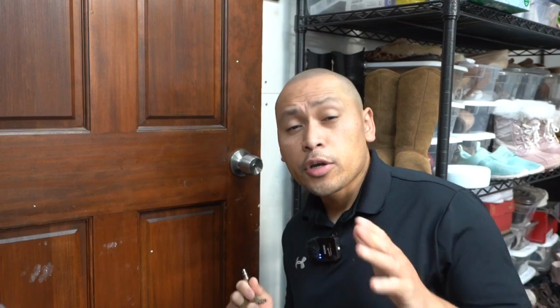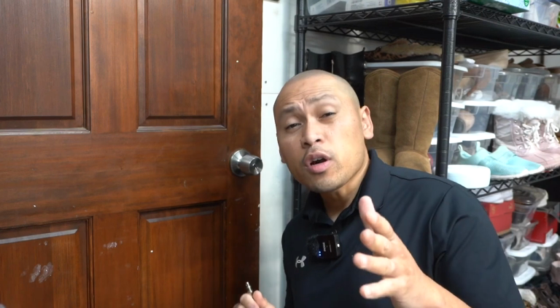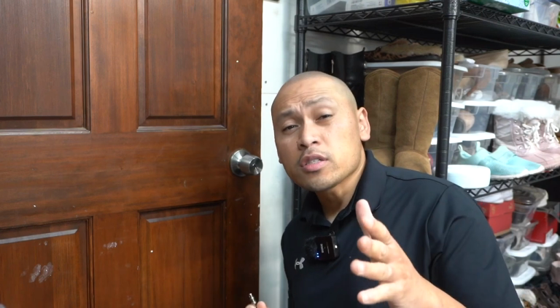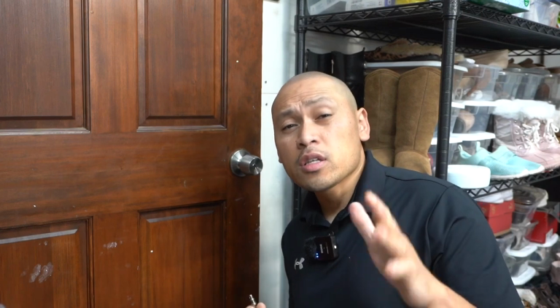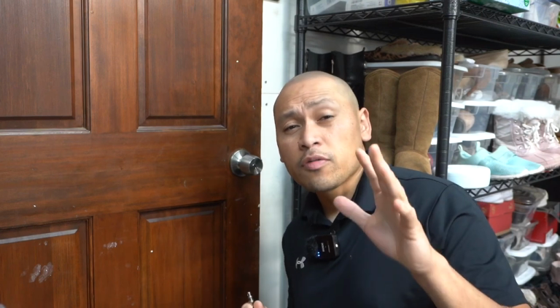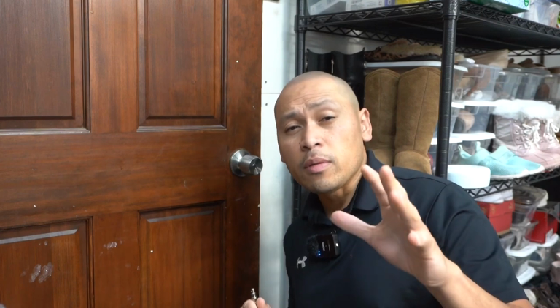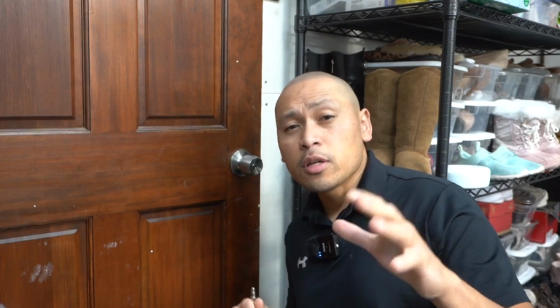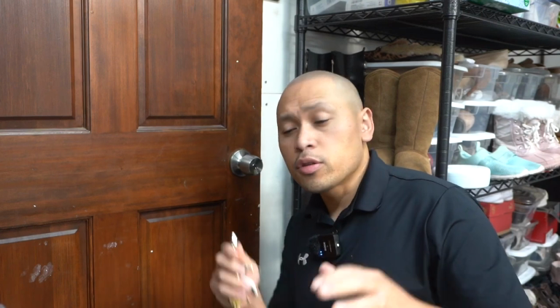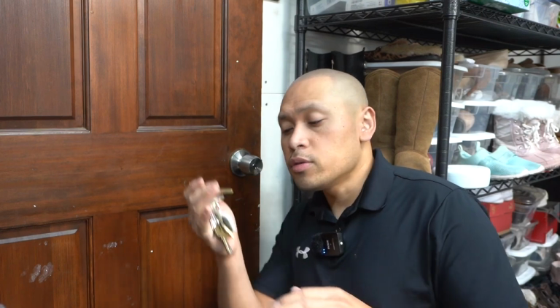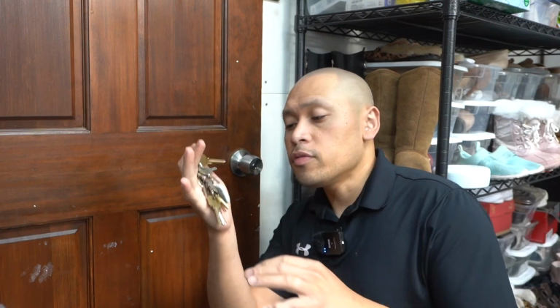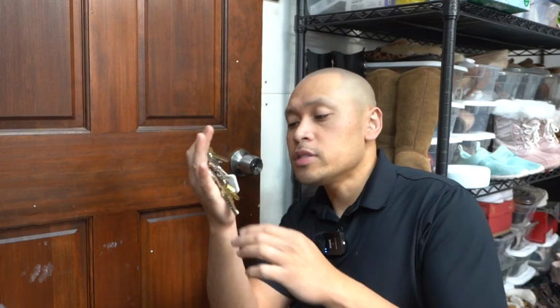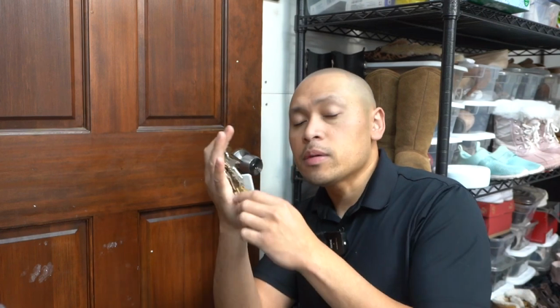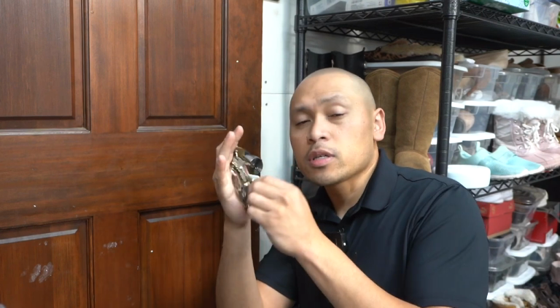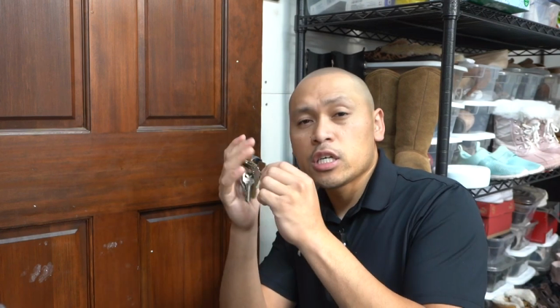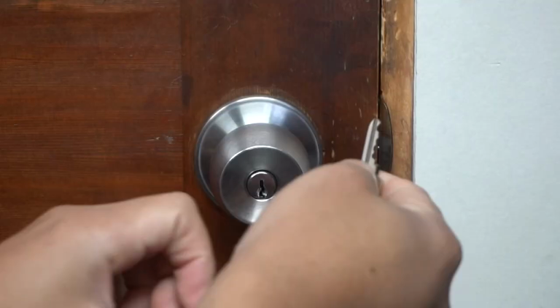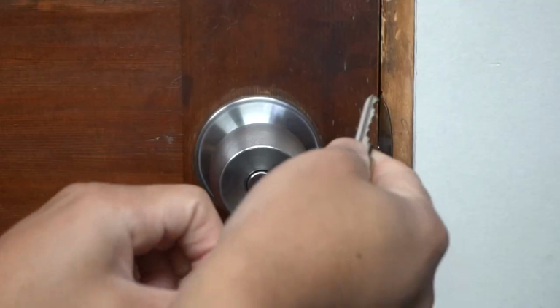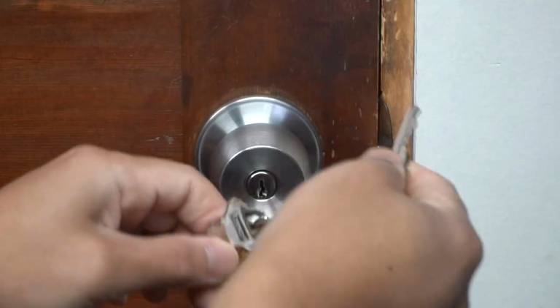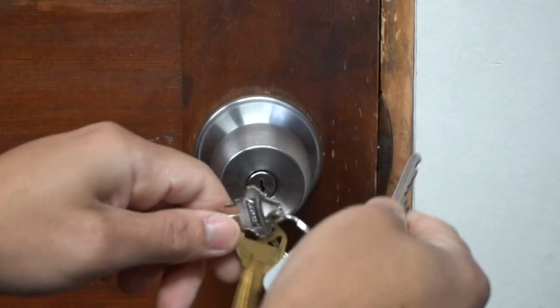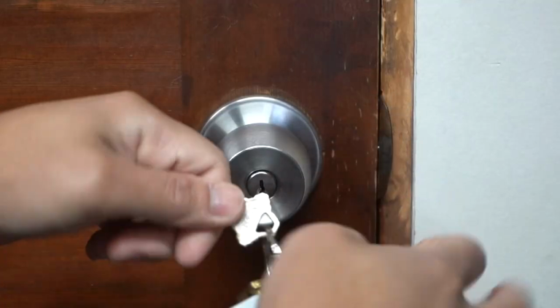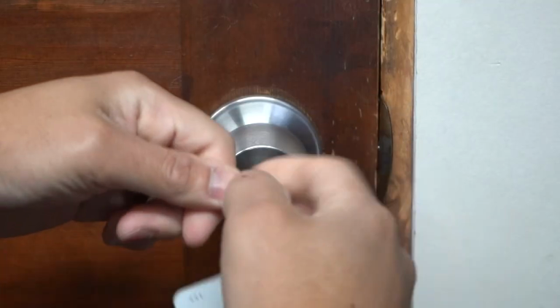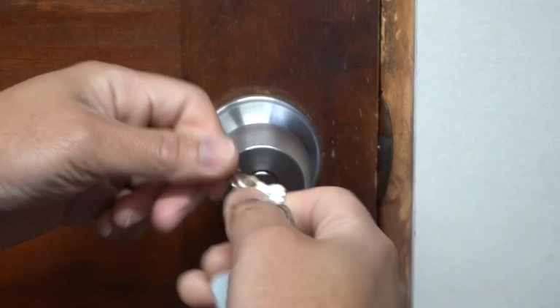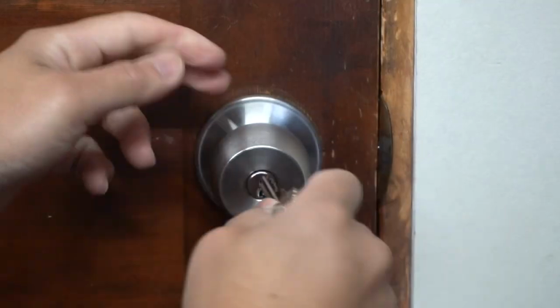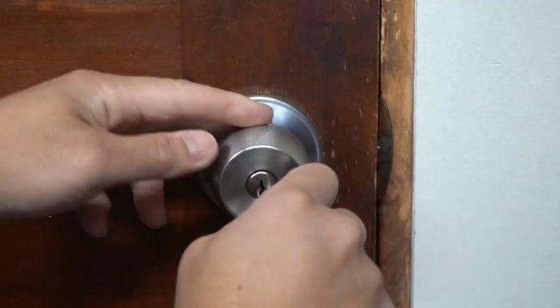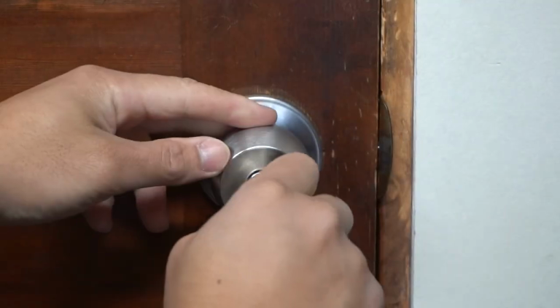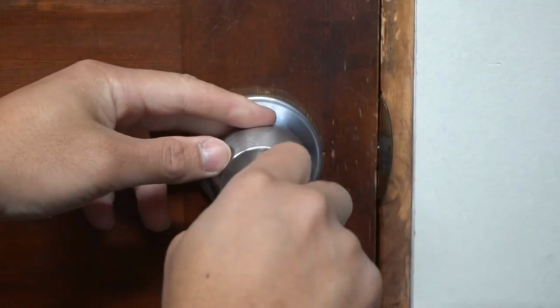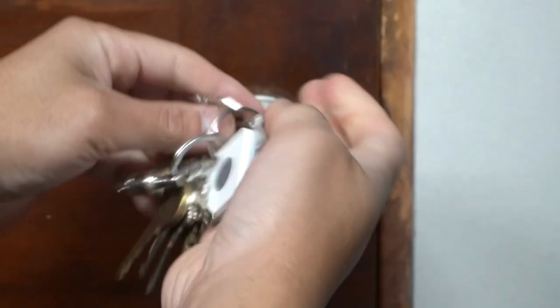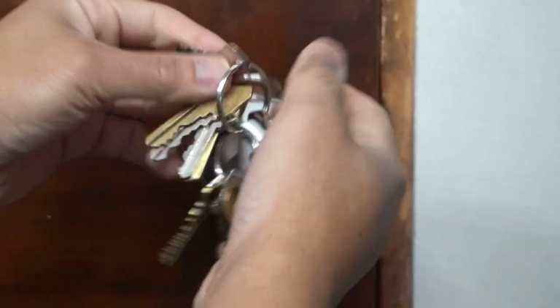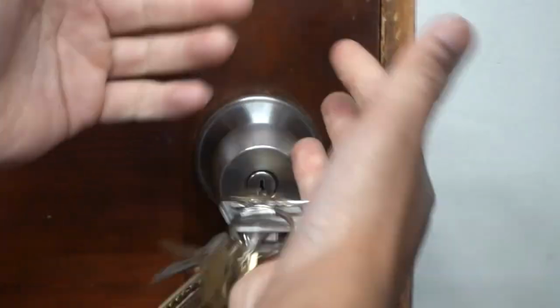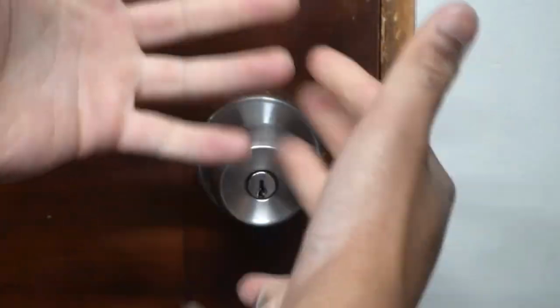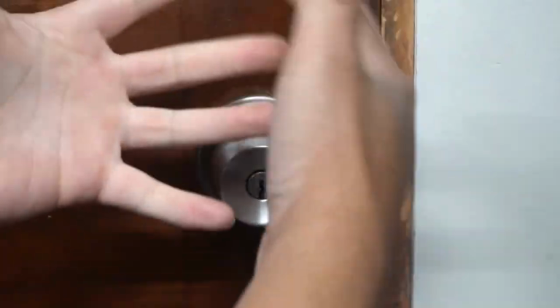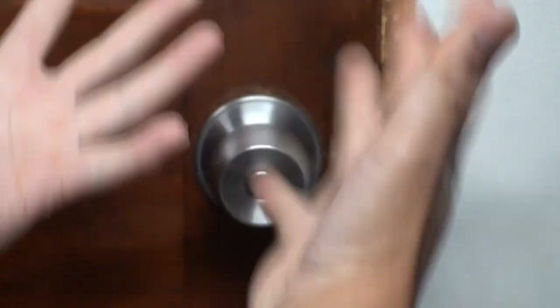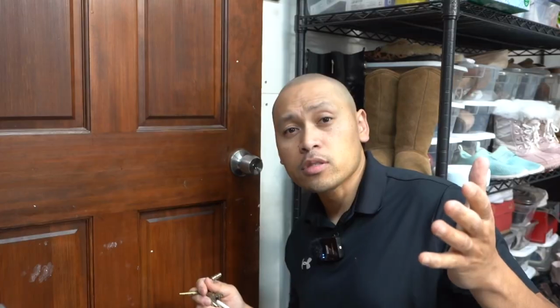Are you constantly fumbling through different types of keys just to get into your entry door or any type of door in your house?